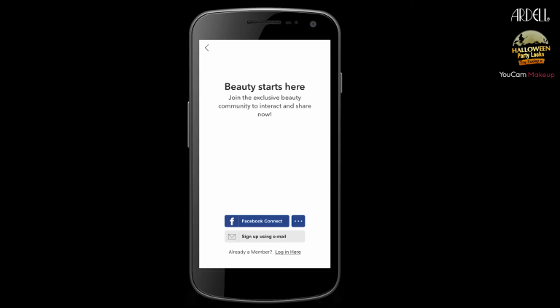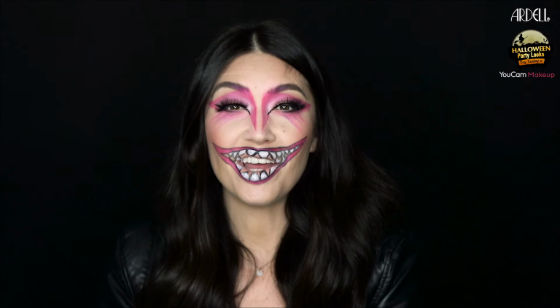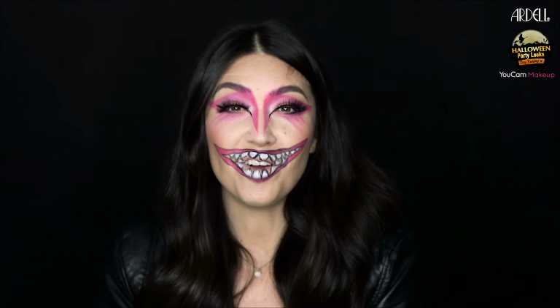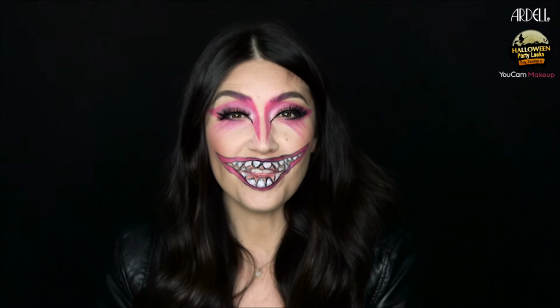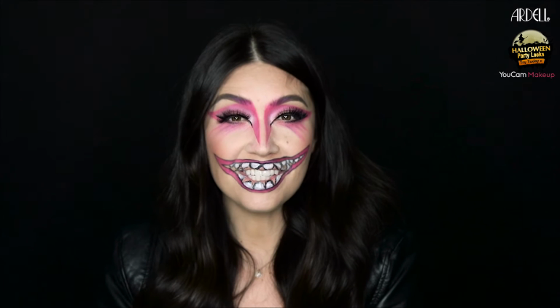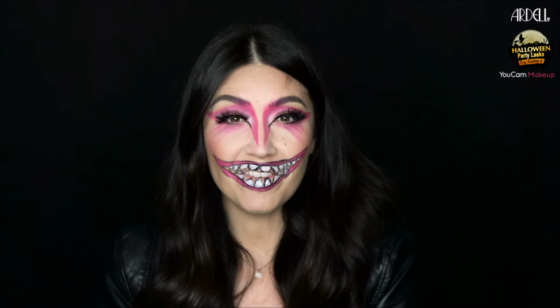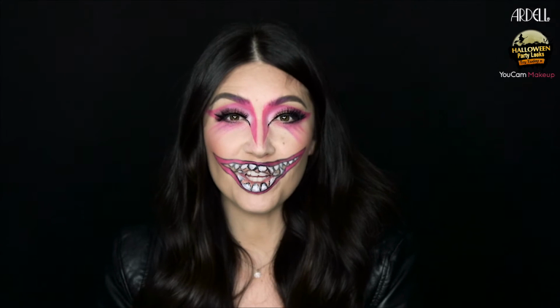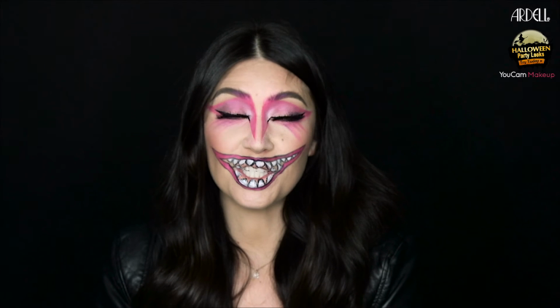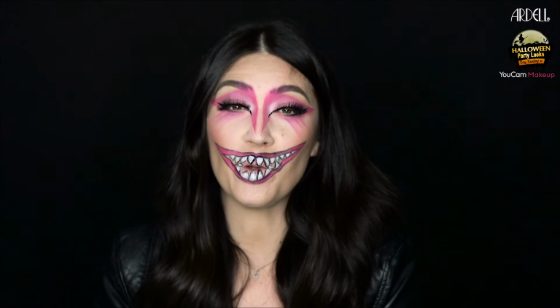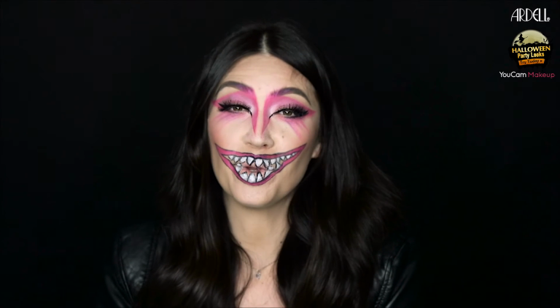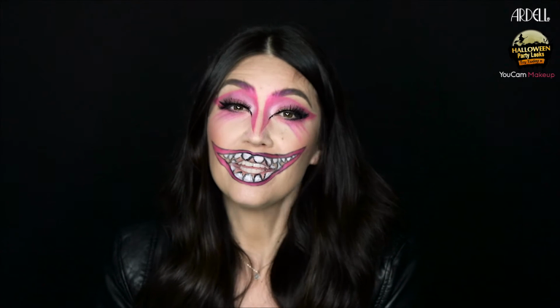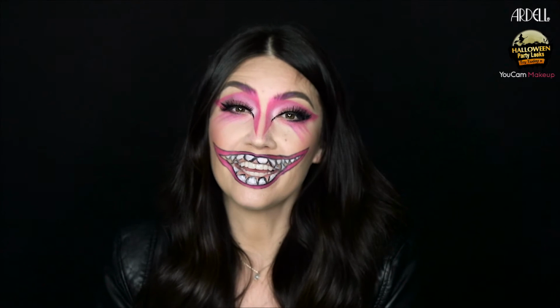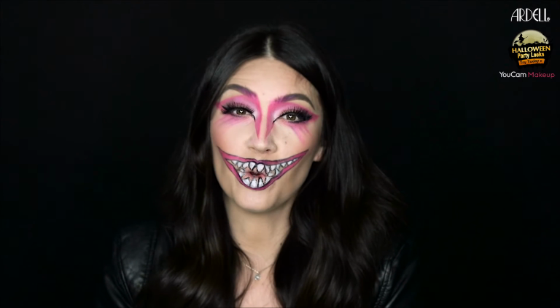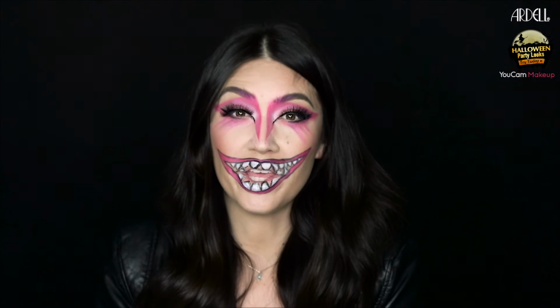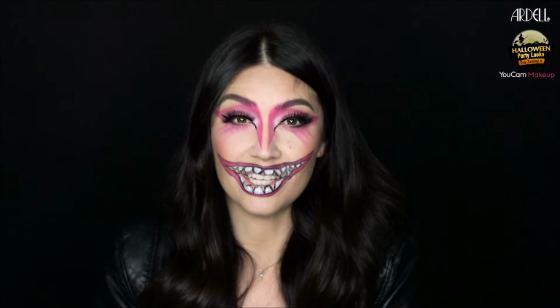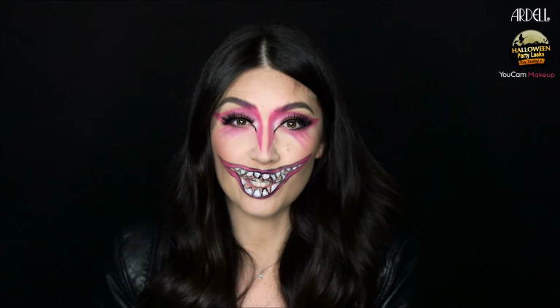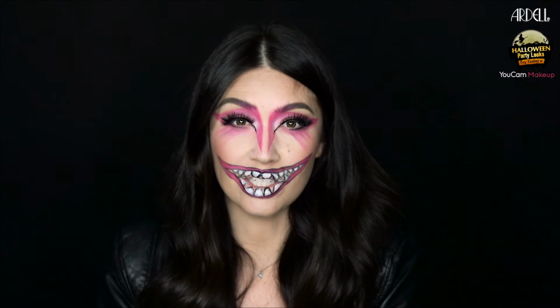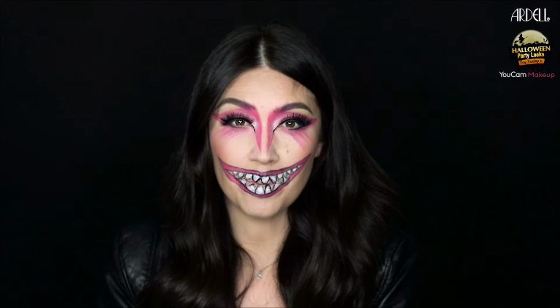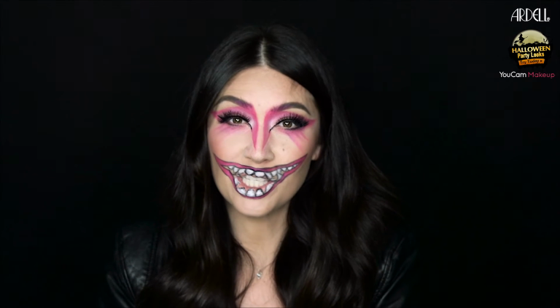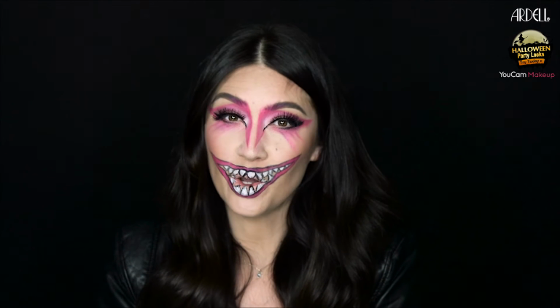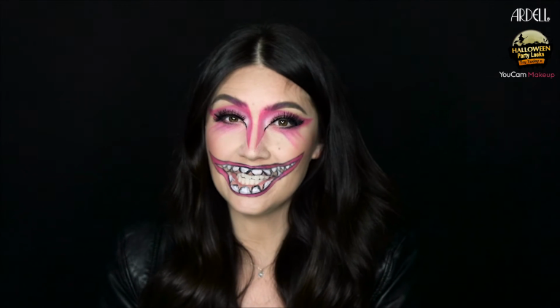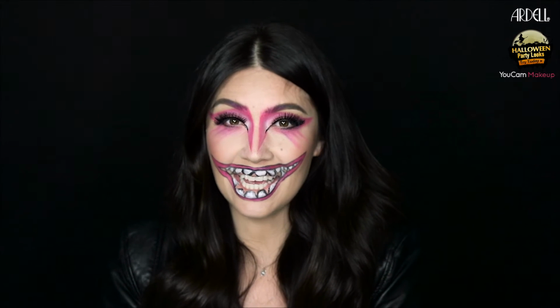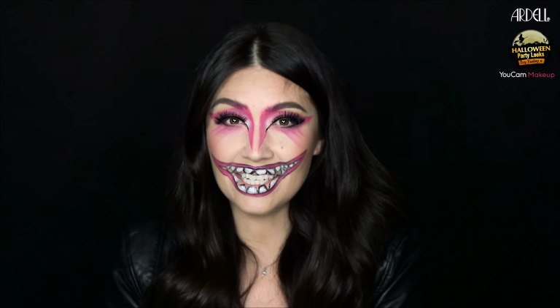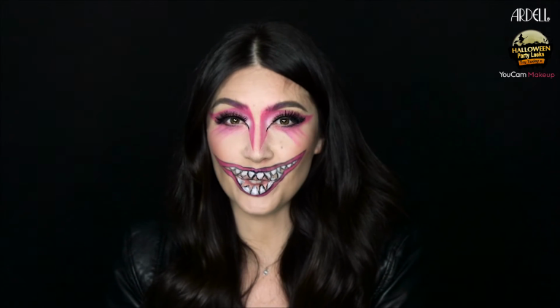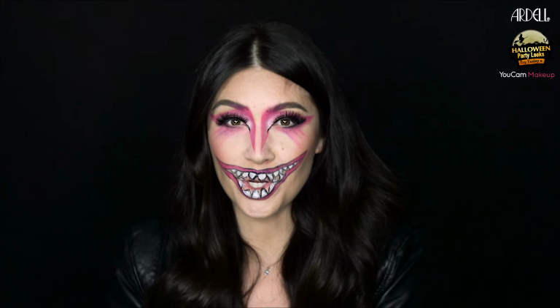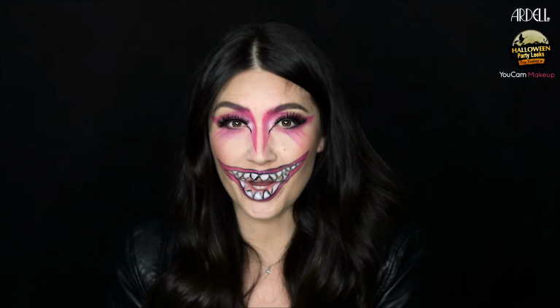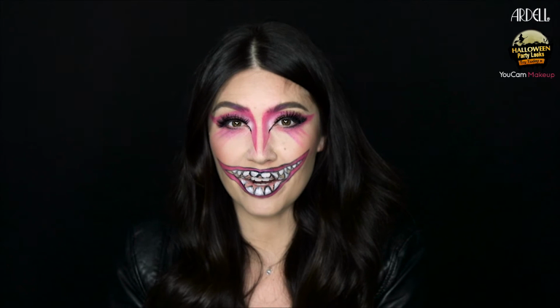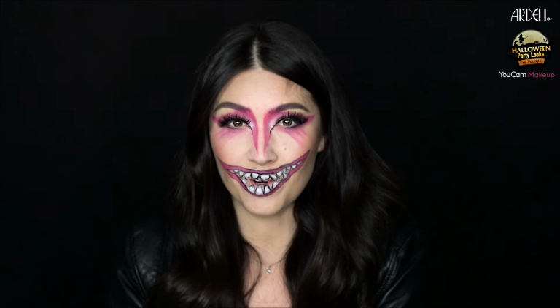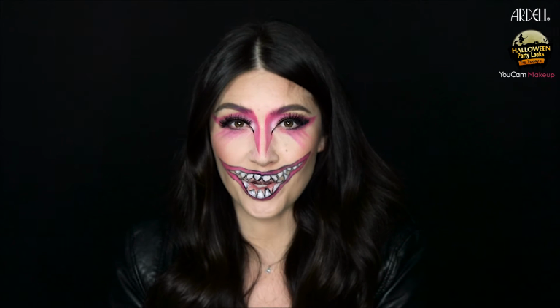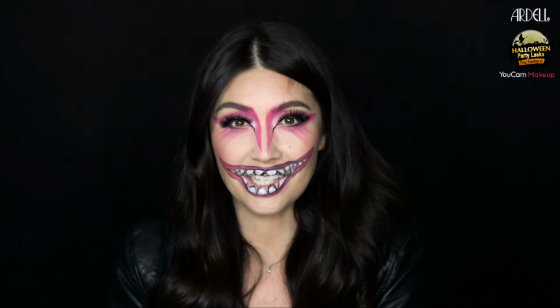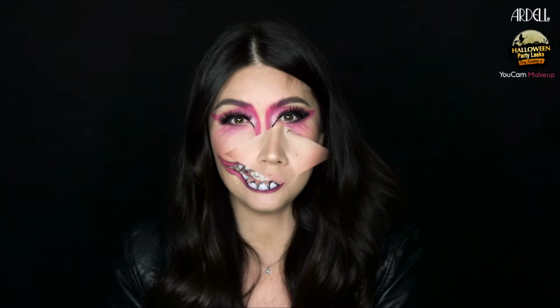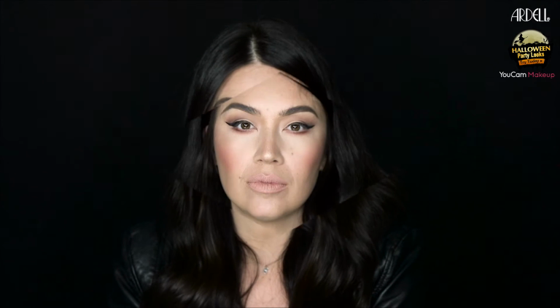Out of all the seven looks, I really liked the way this looked on me, so I decided to recreate it for you guys today.